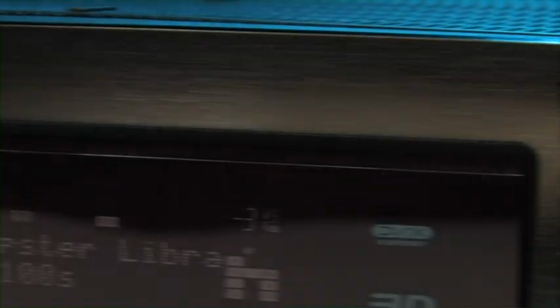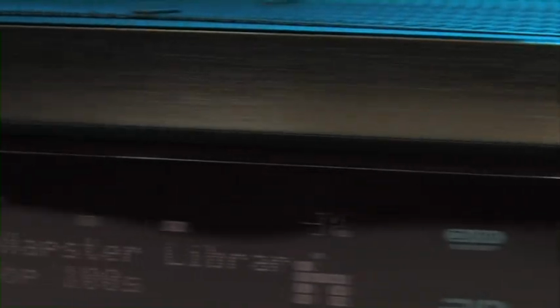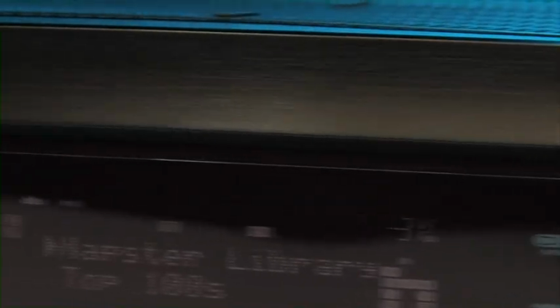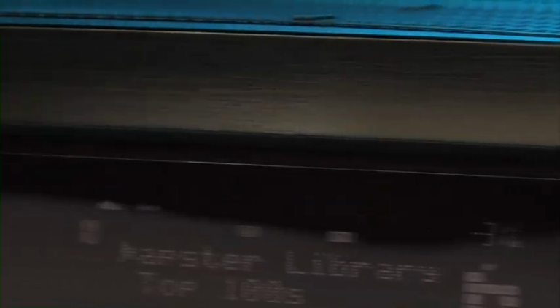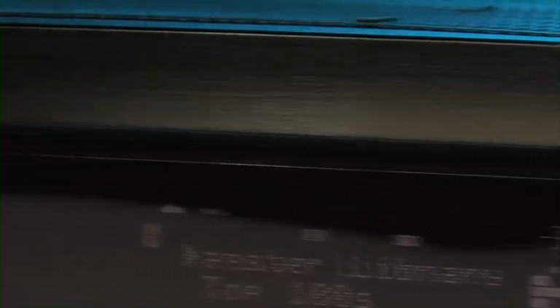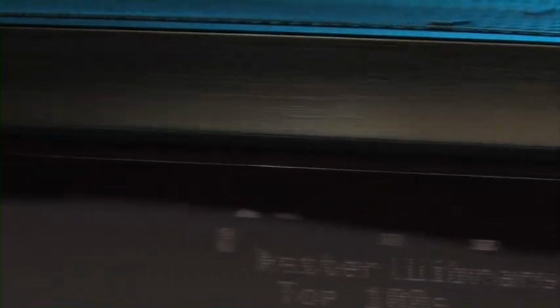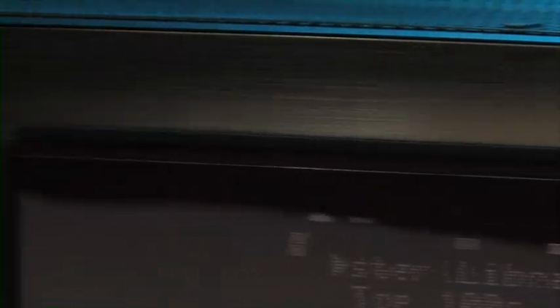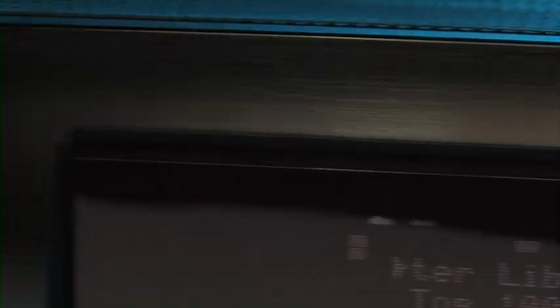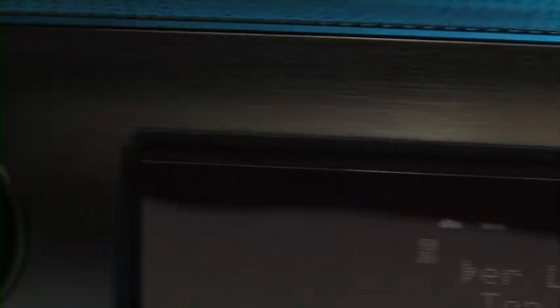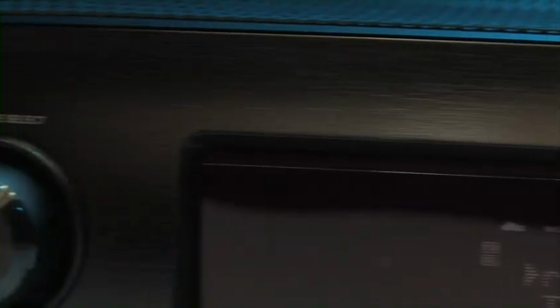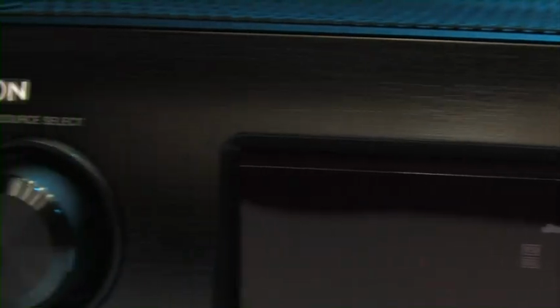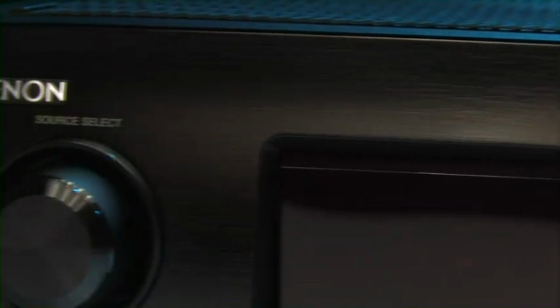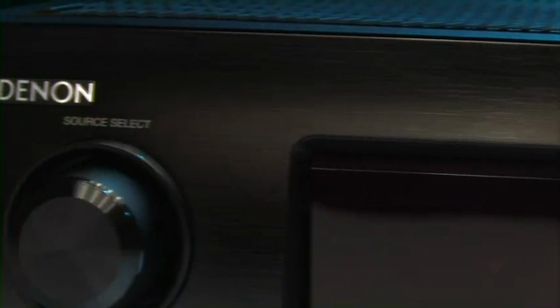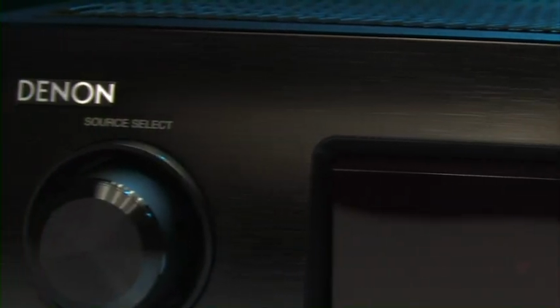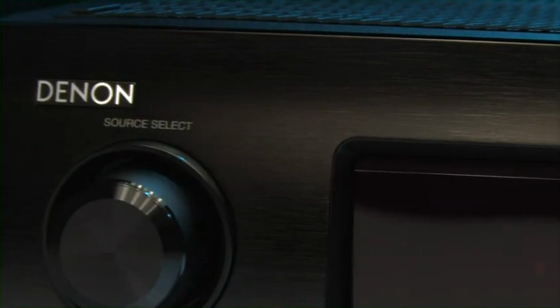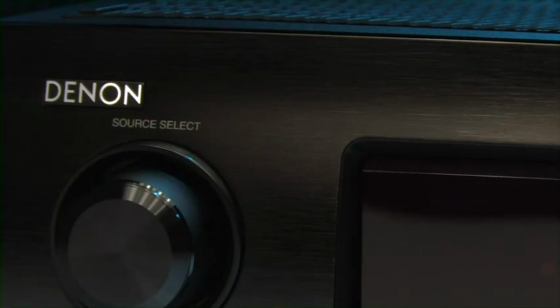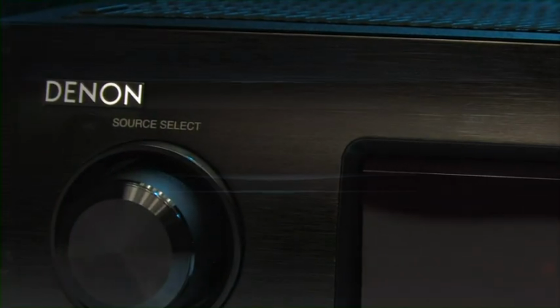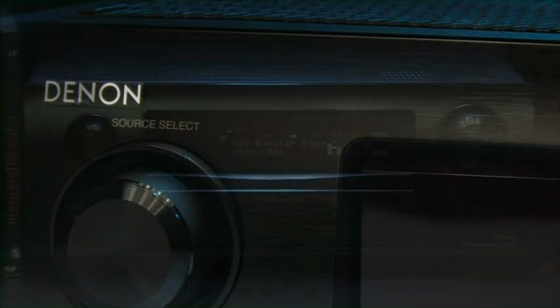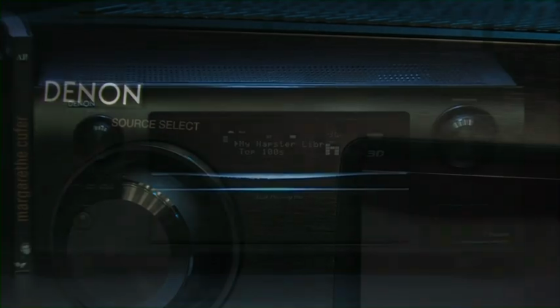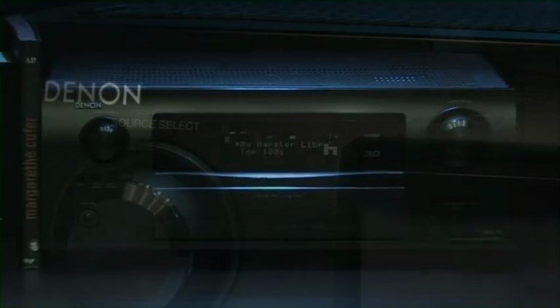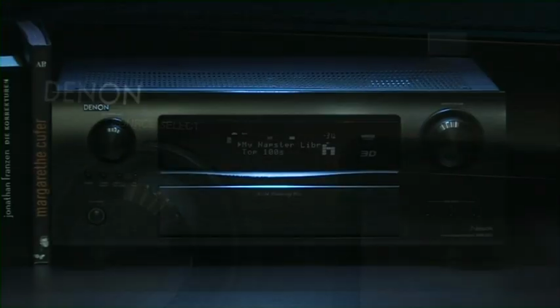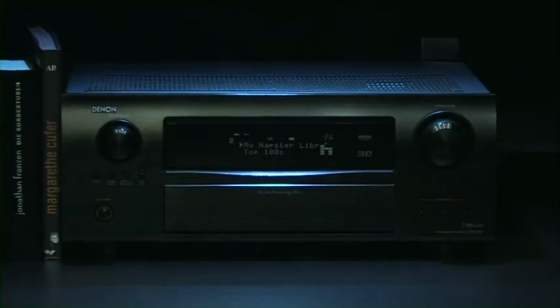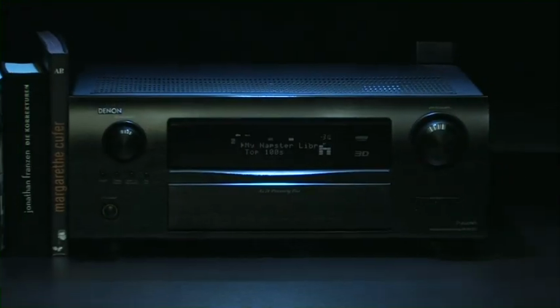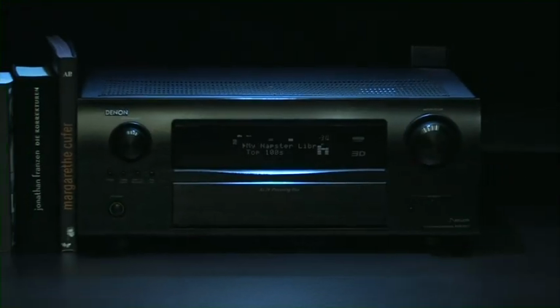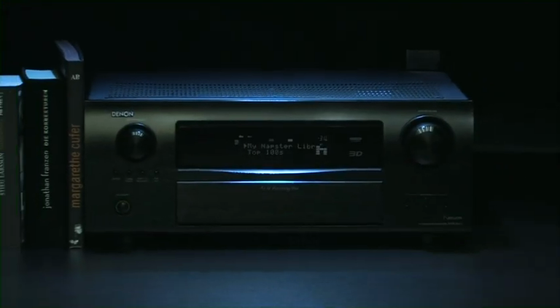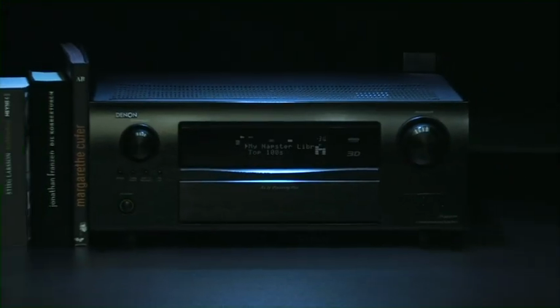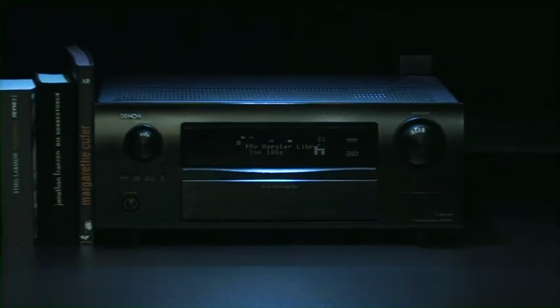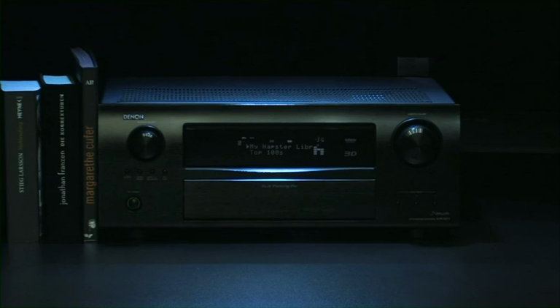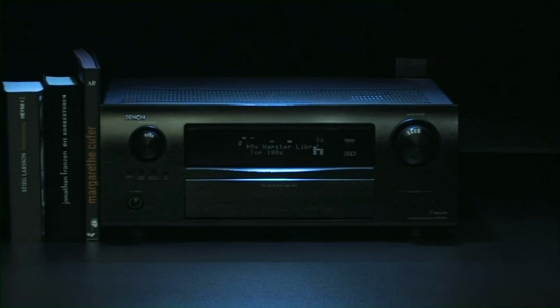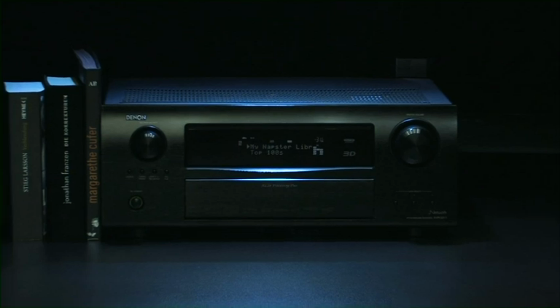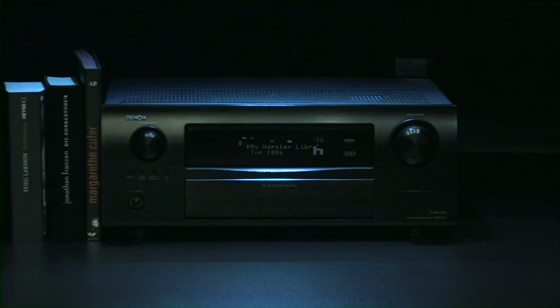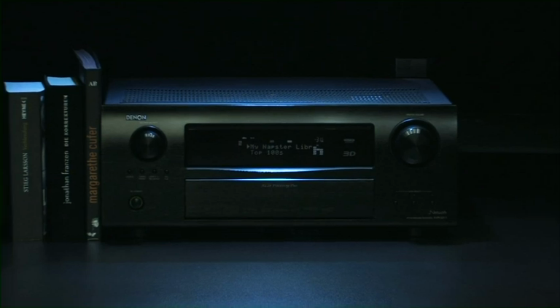The Denon AVR3311: much more than an AV receiver.